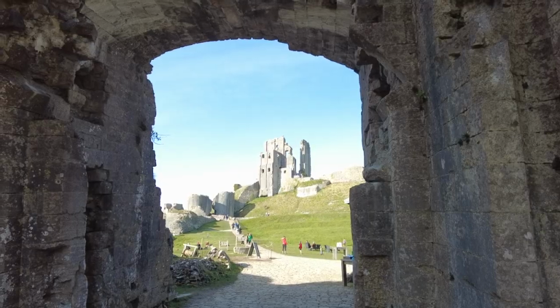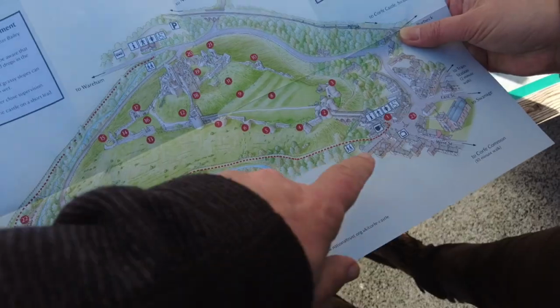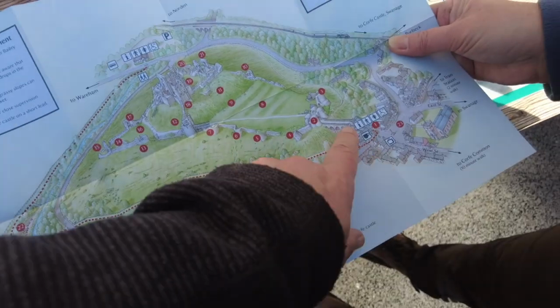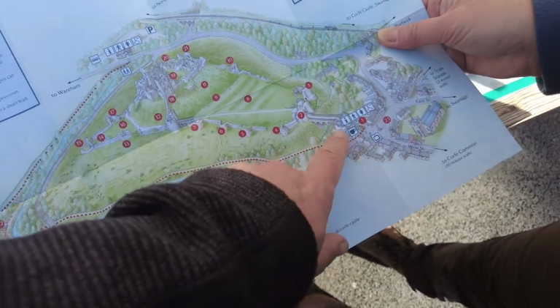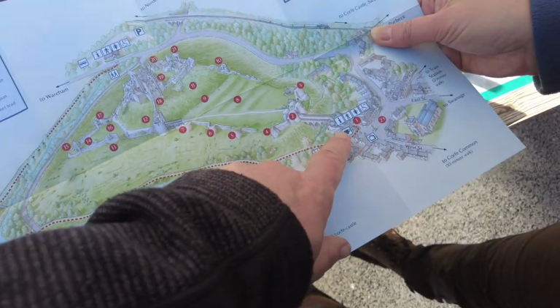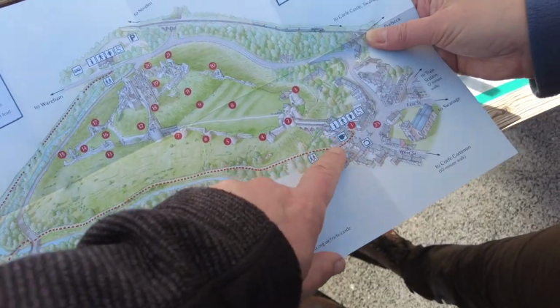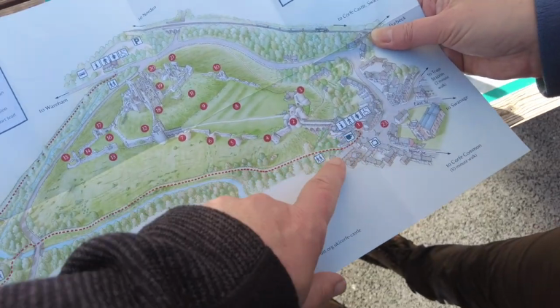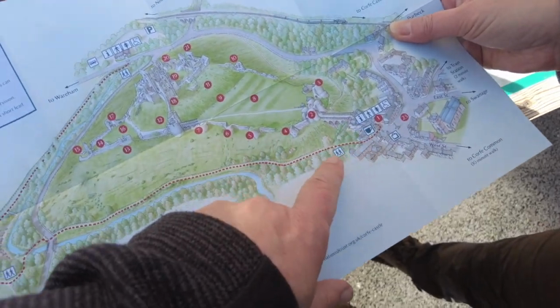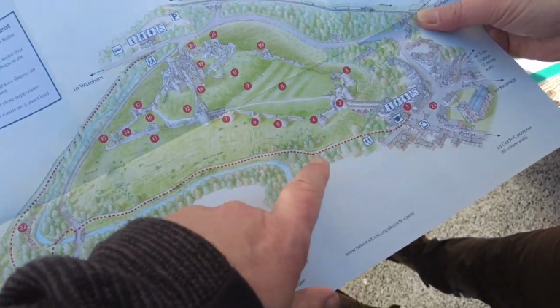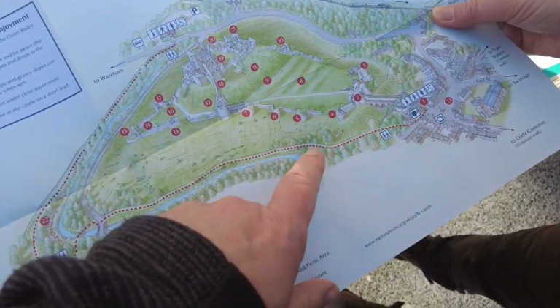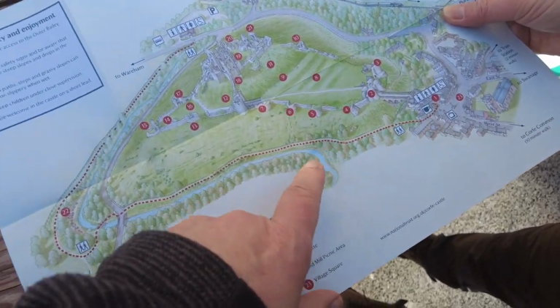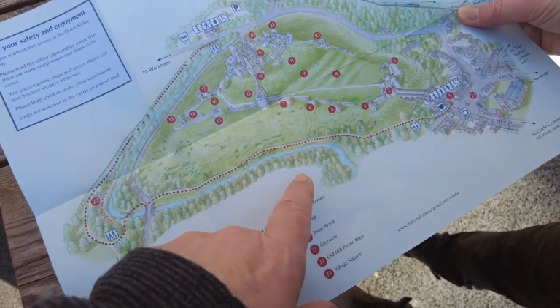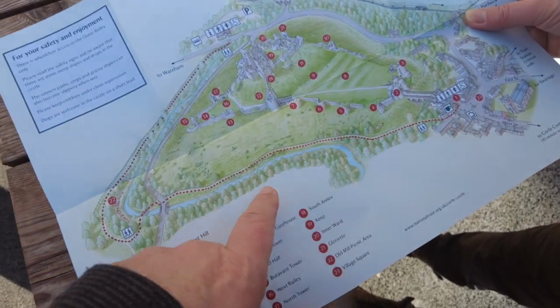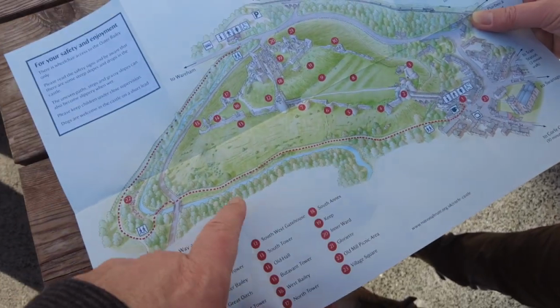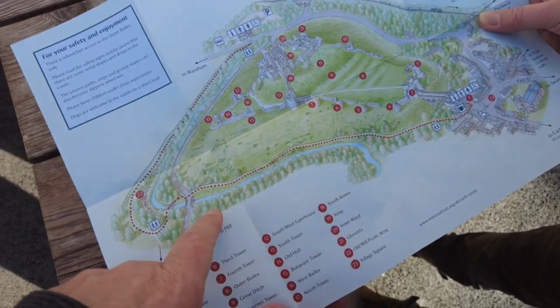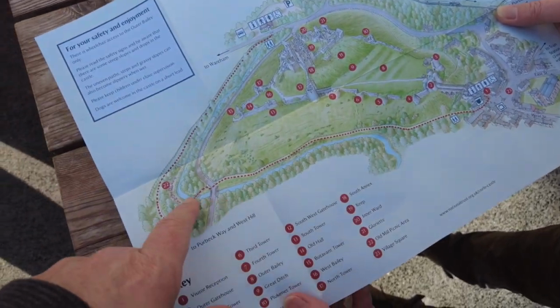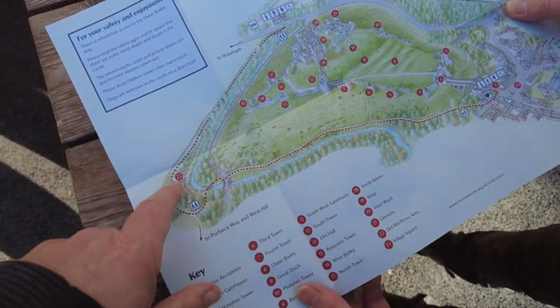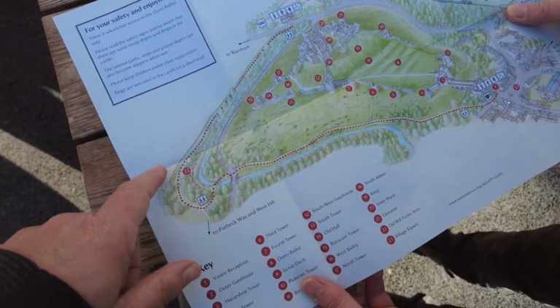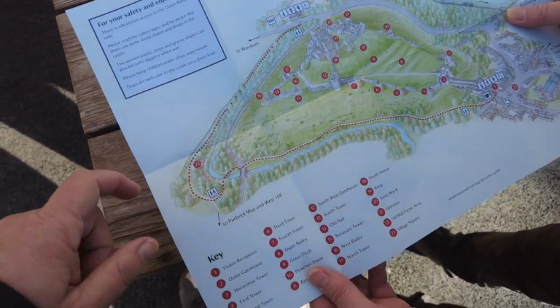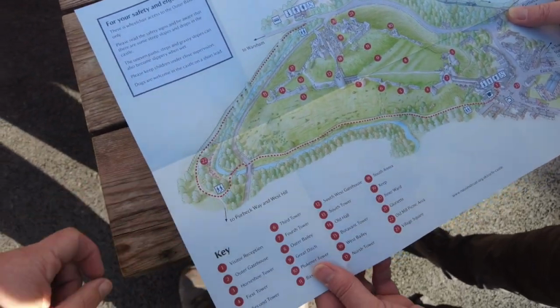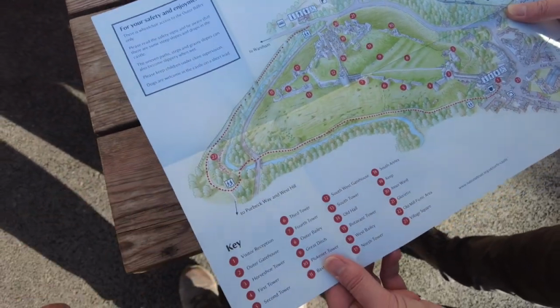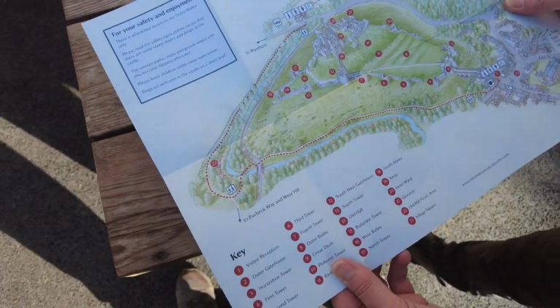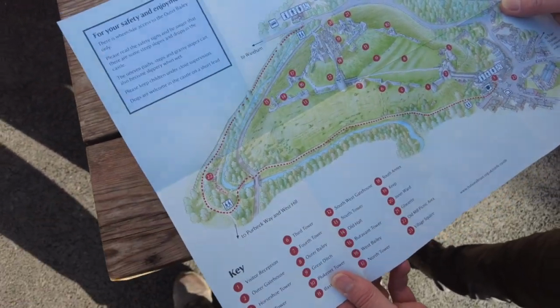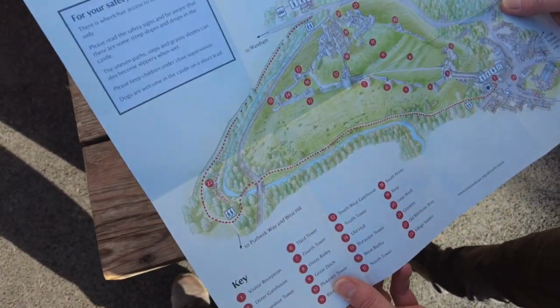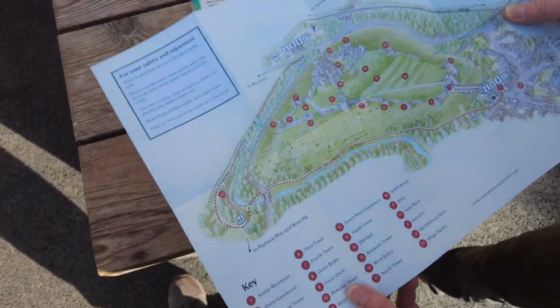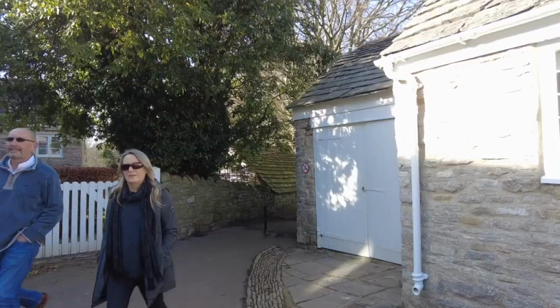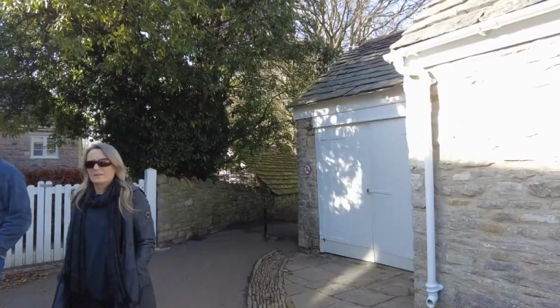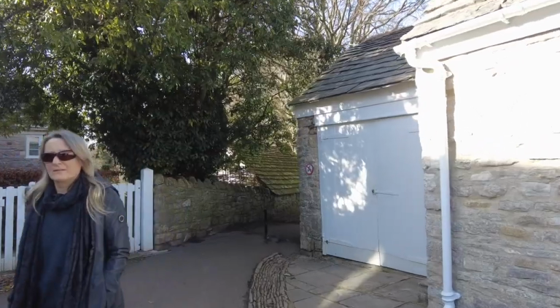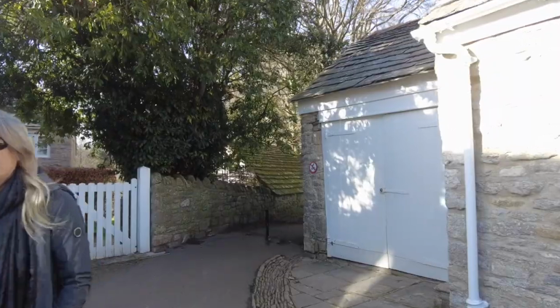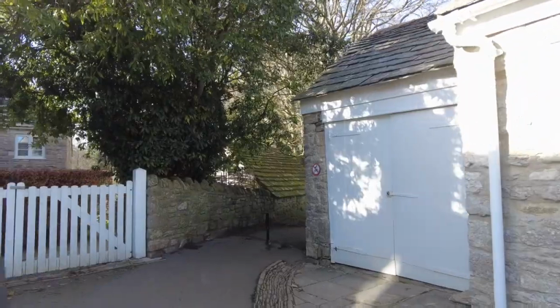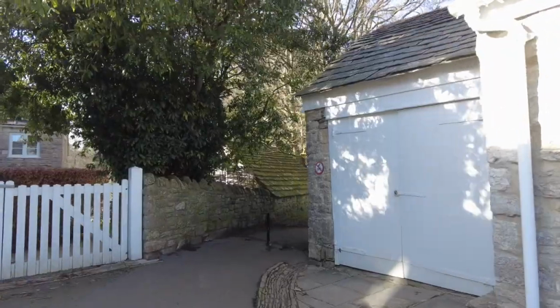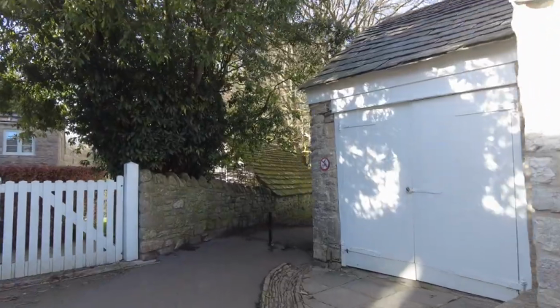We're here and we're going to walk around the edge of the castle. Let's go!